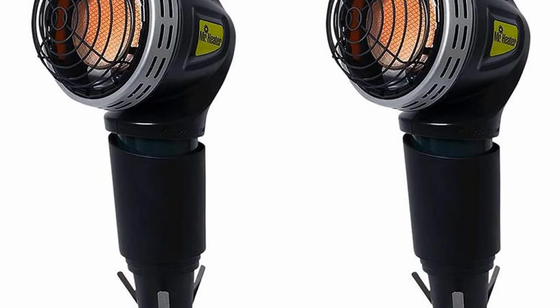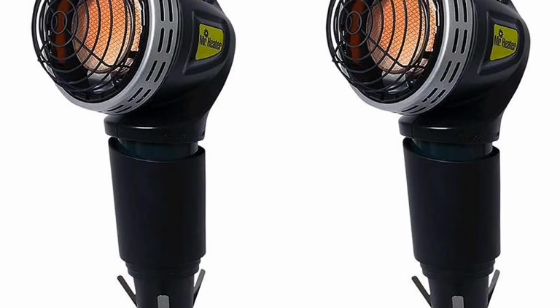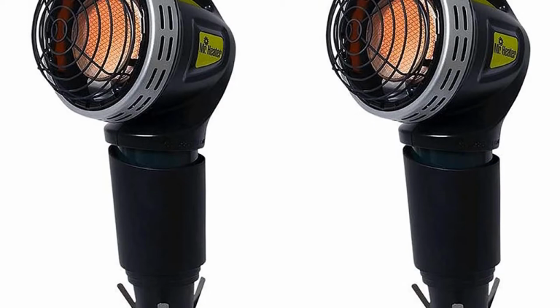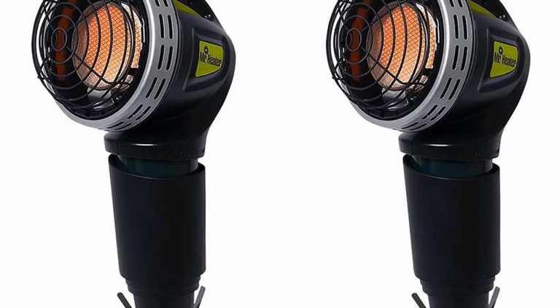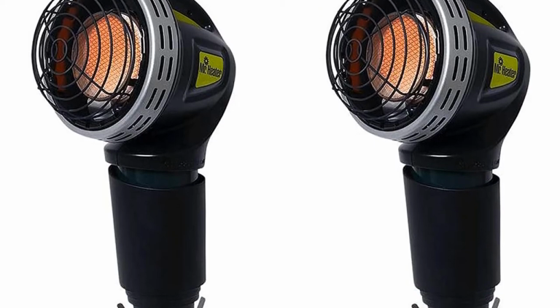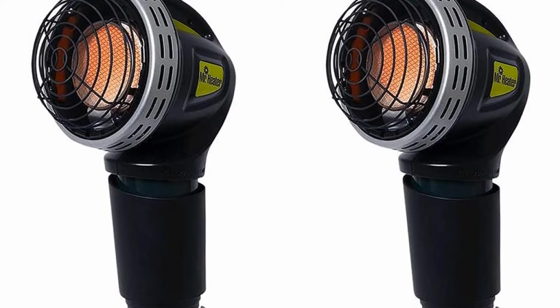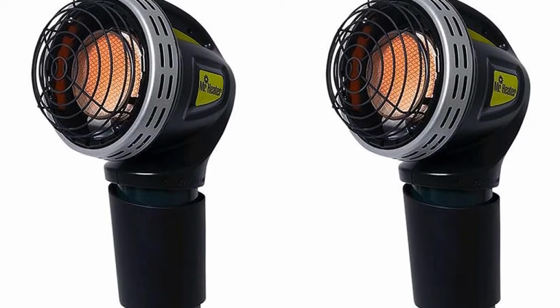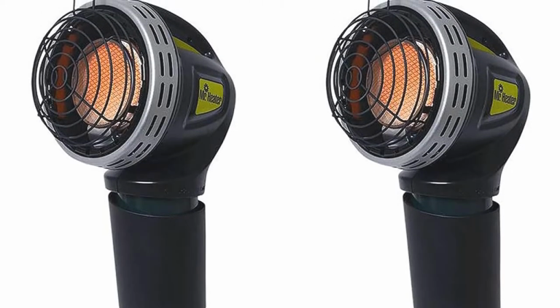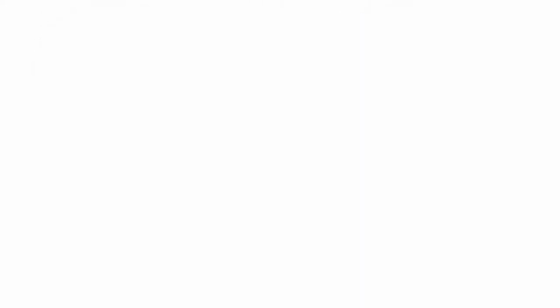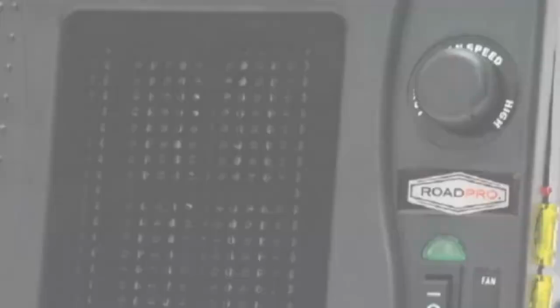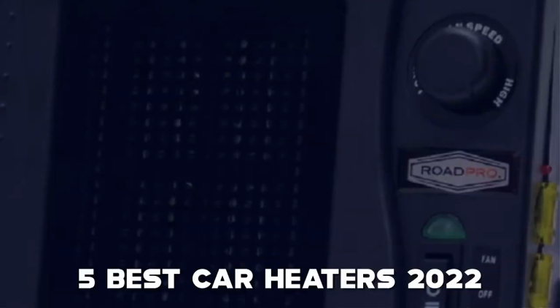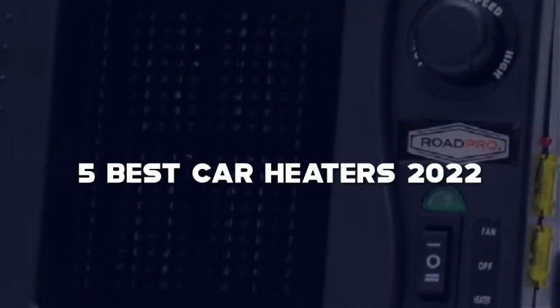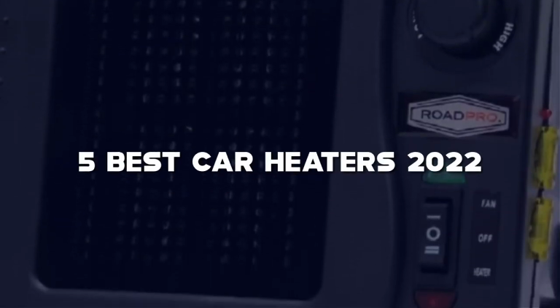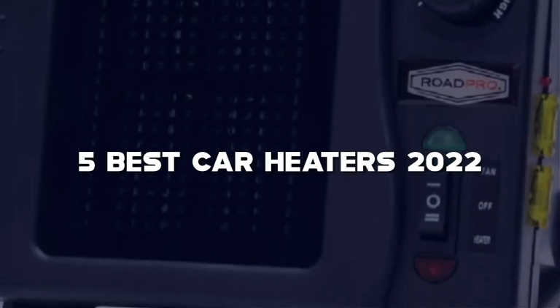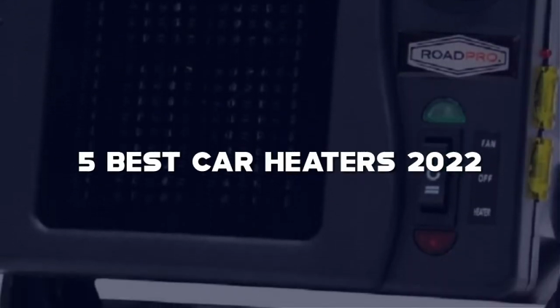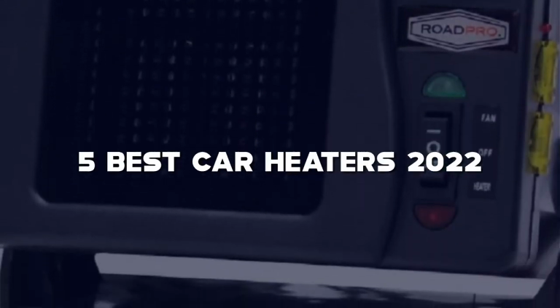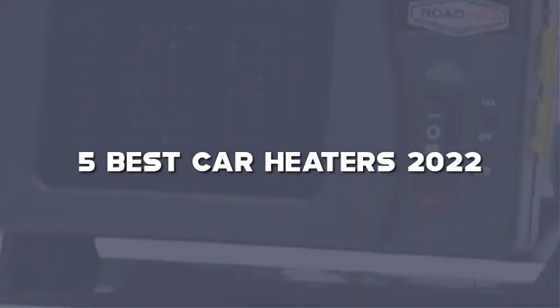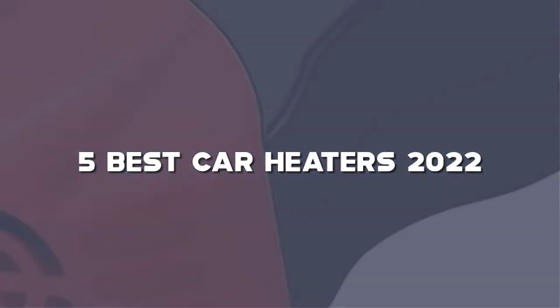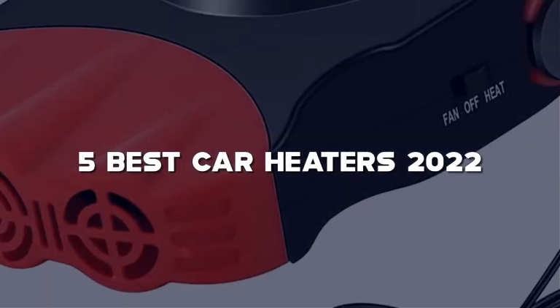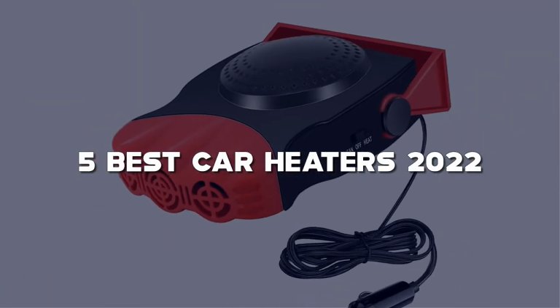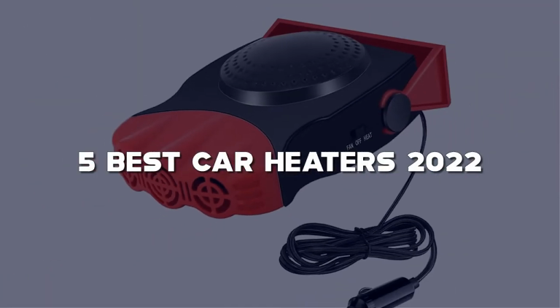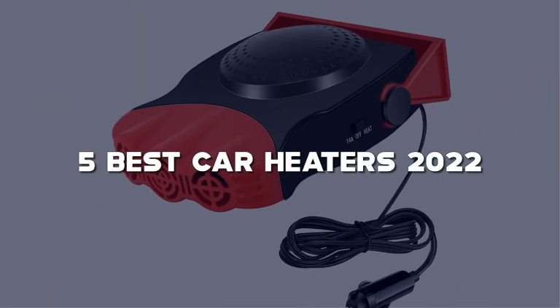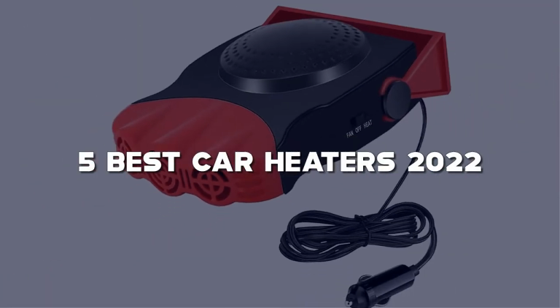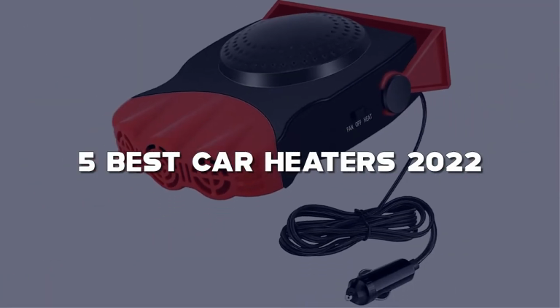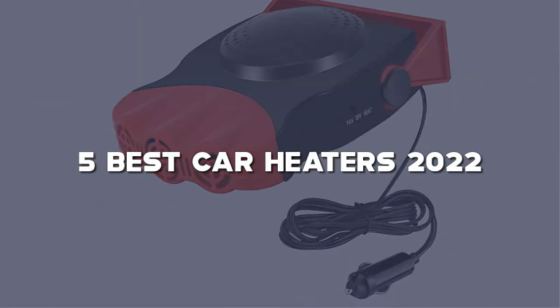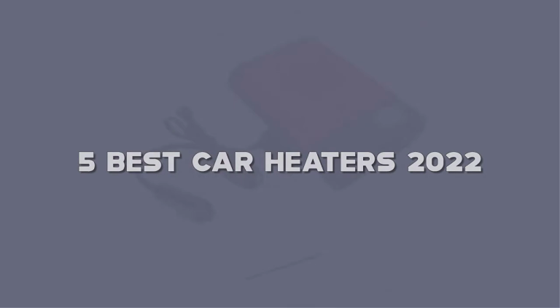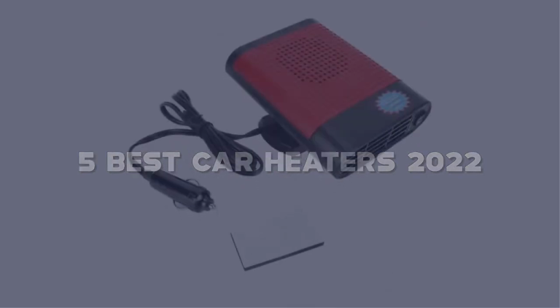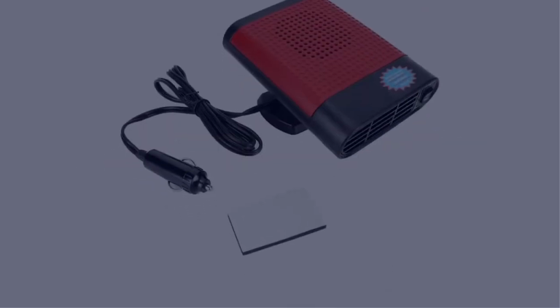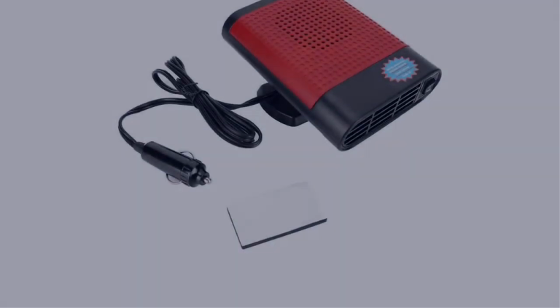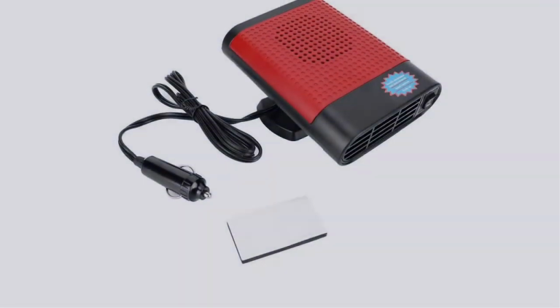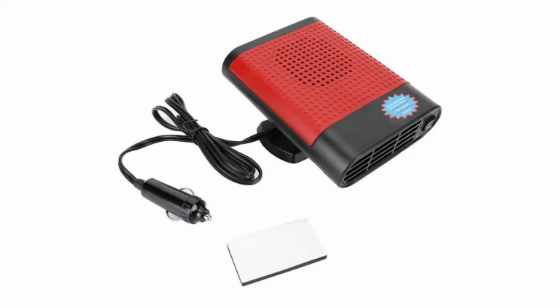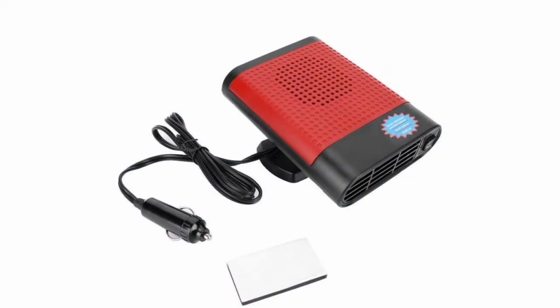Today I have come up with a list of the top 5 best car heaters of 2022 in the market that are worth buying.